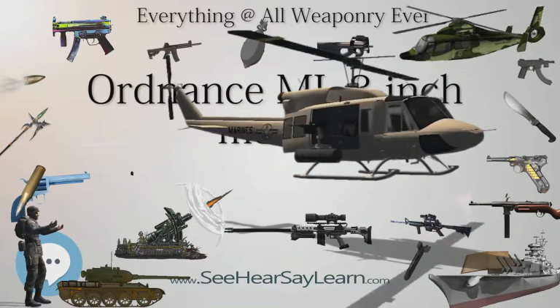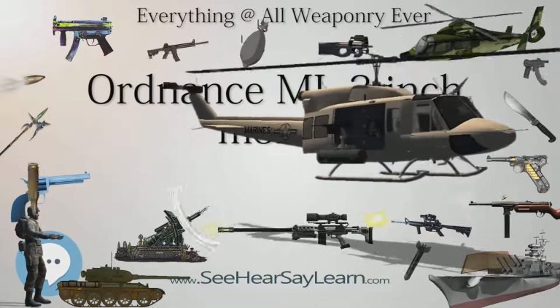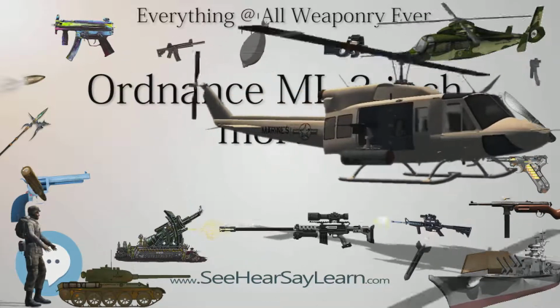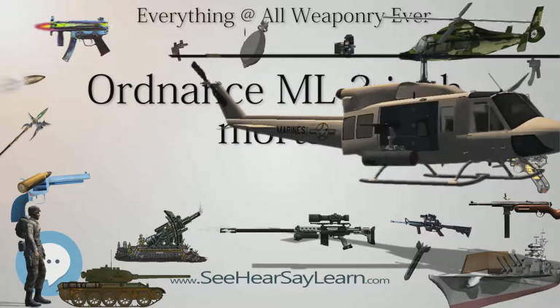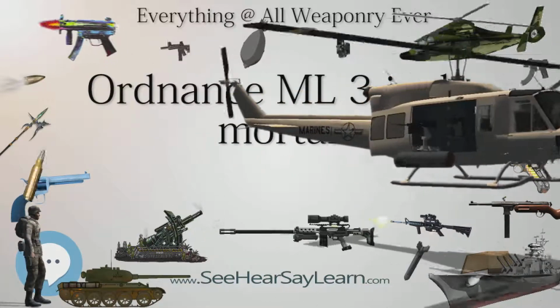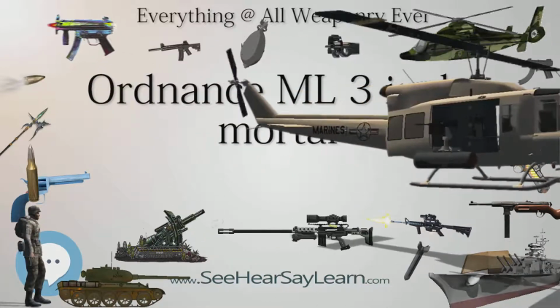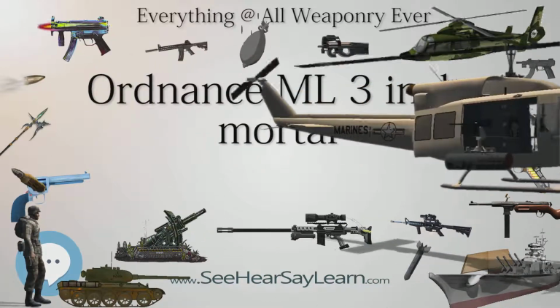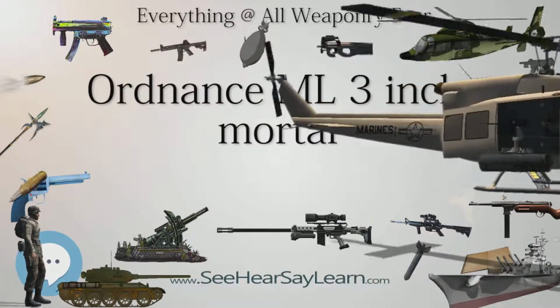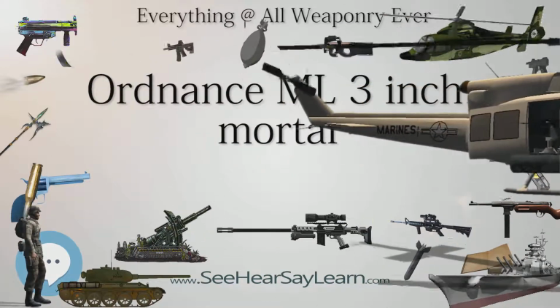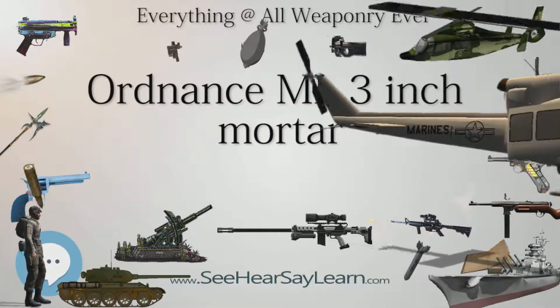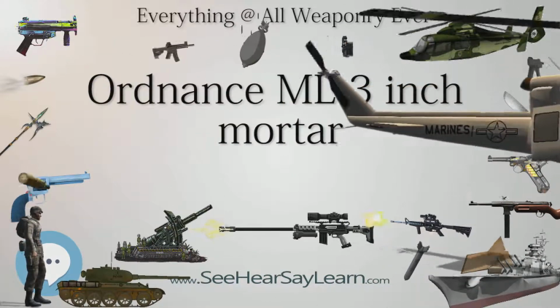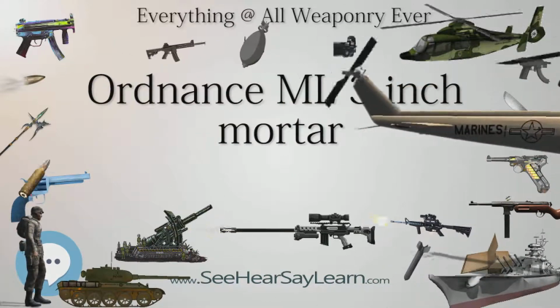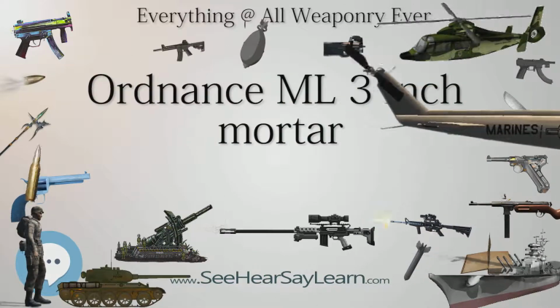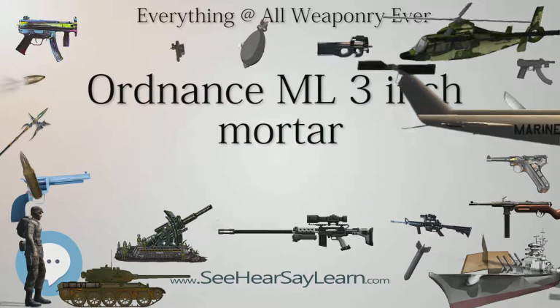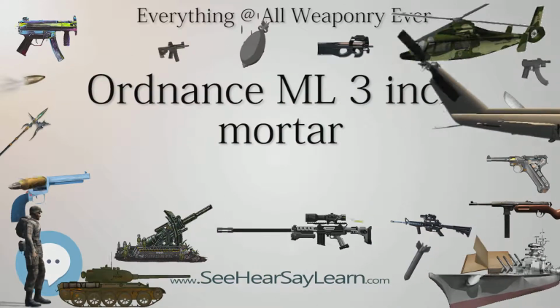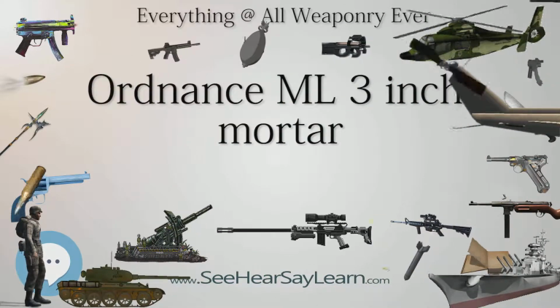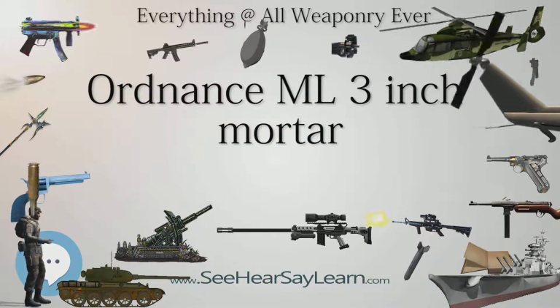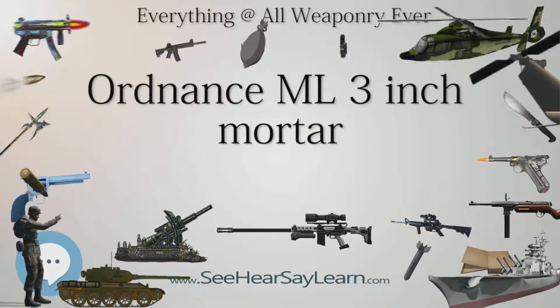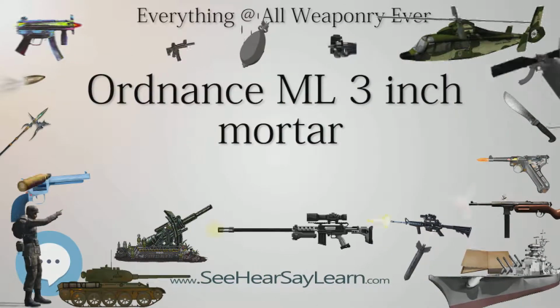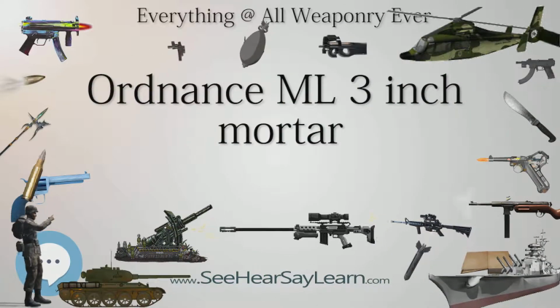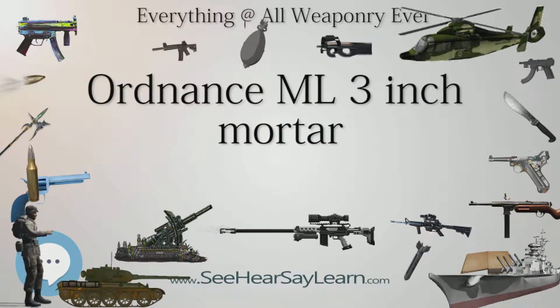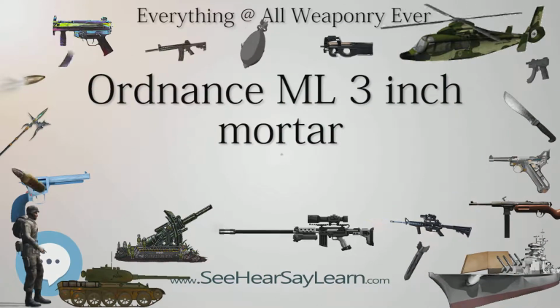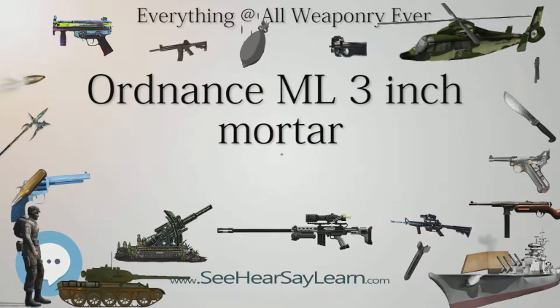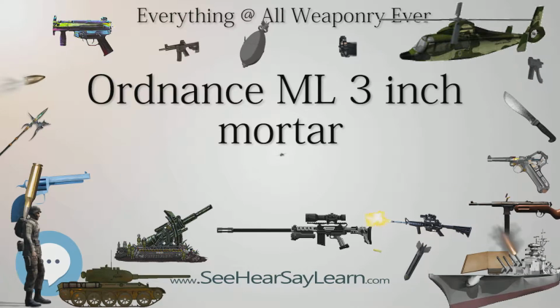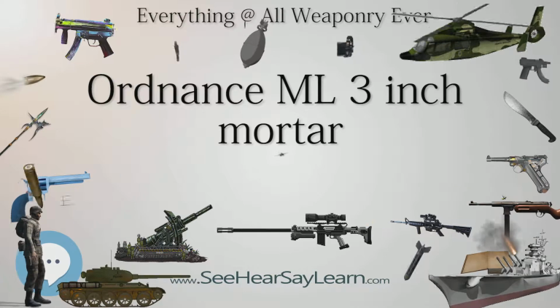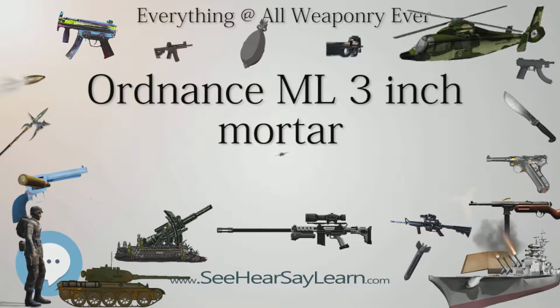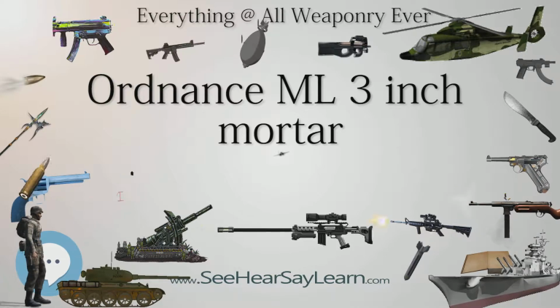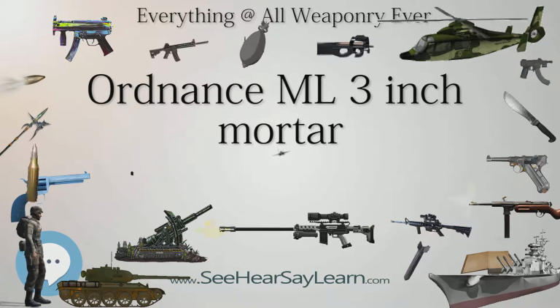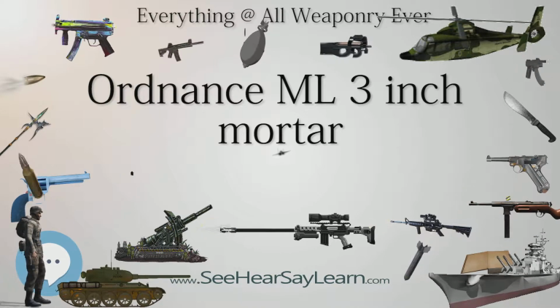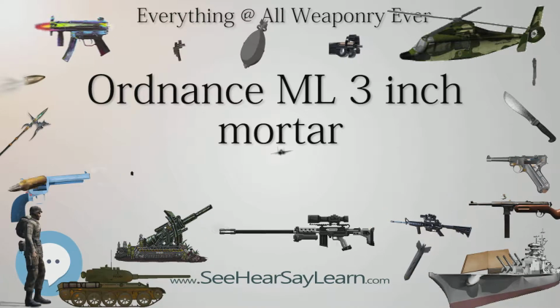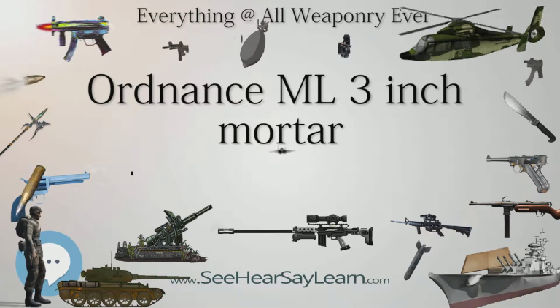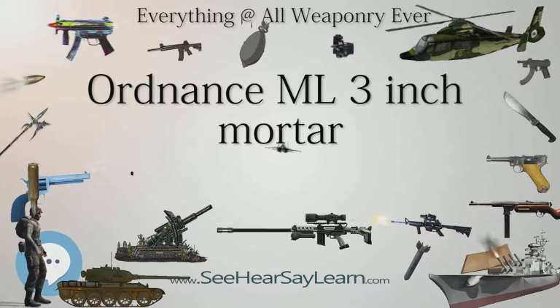The Mark II remained in service until replaced by the L16 81 mm mortar in 1965. Users included the United Kingdom and Australia.